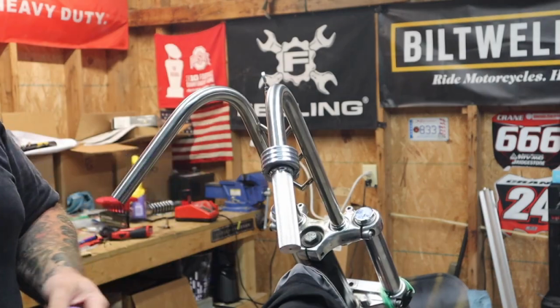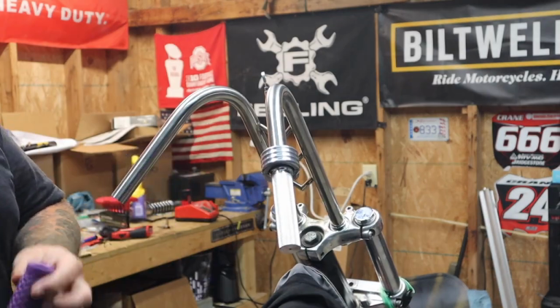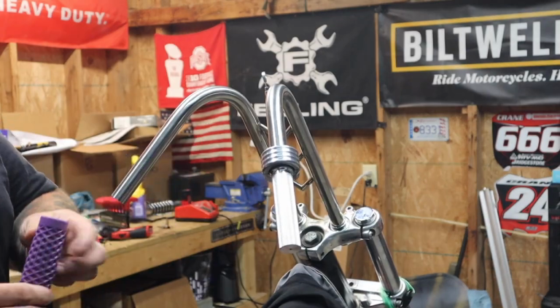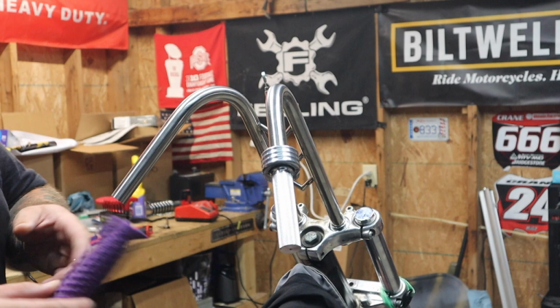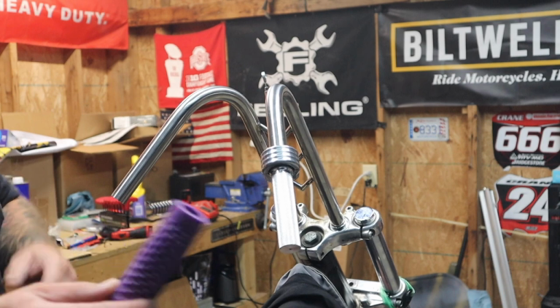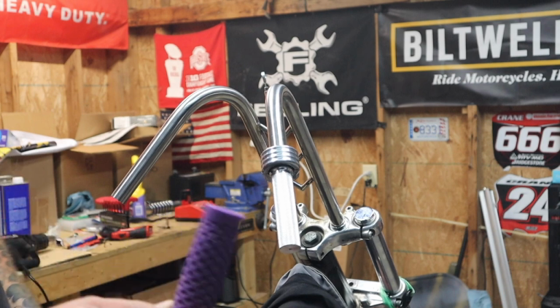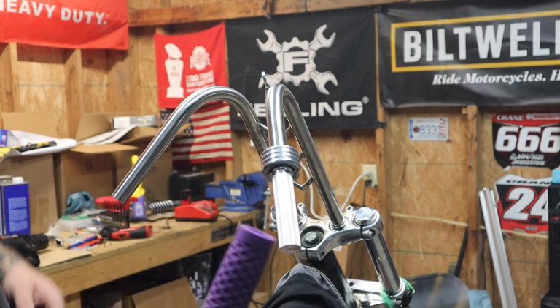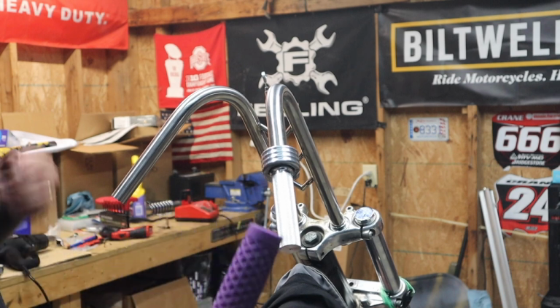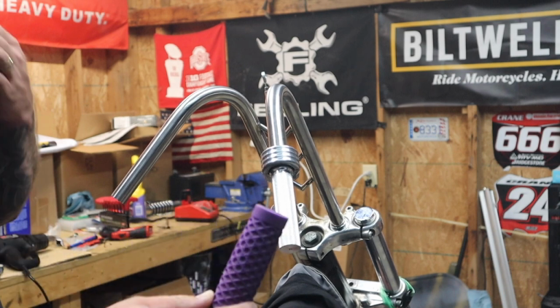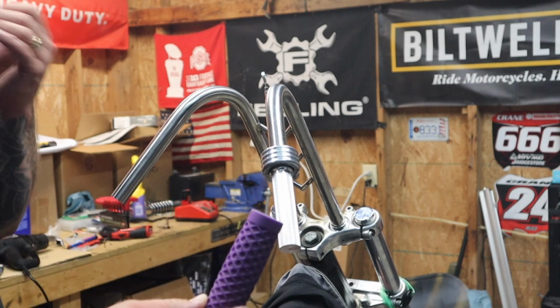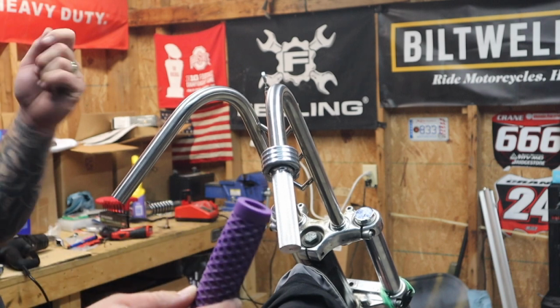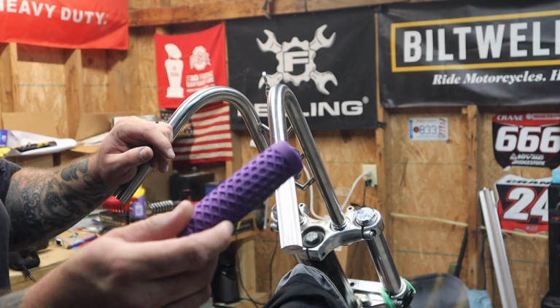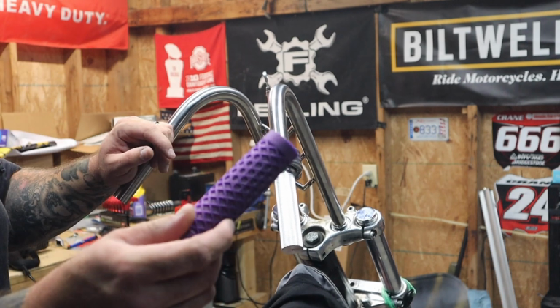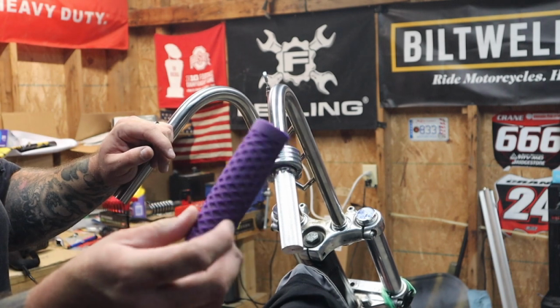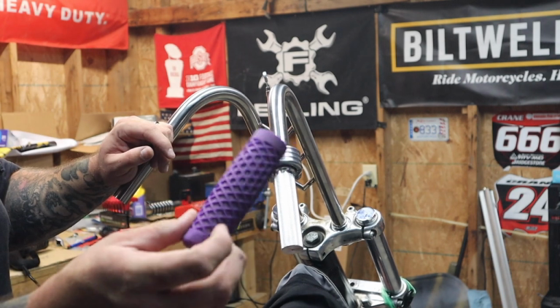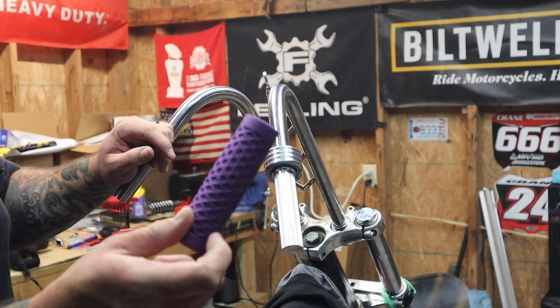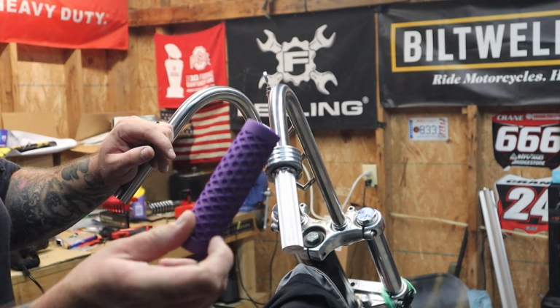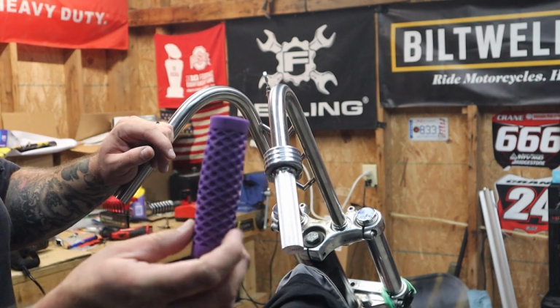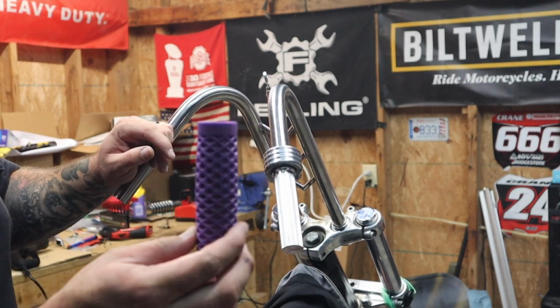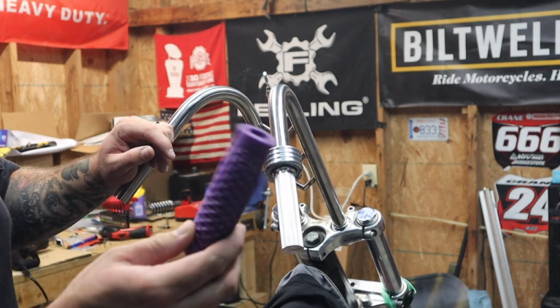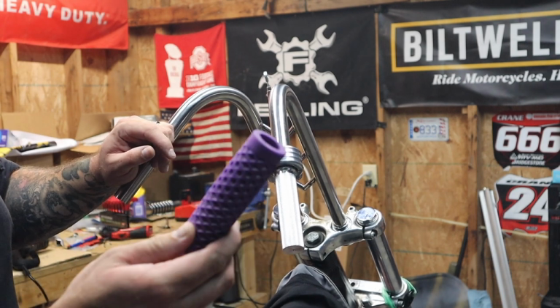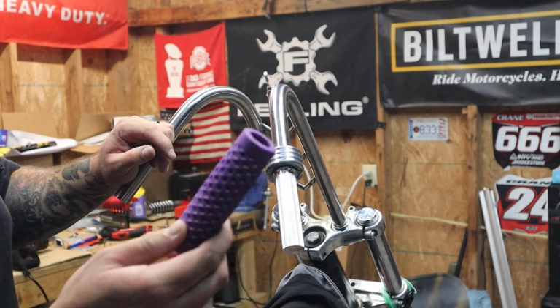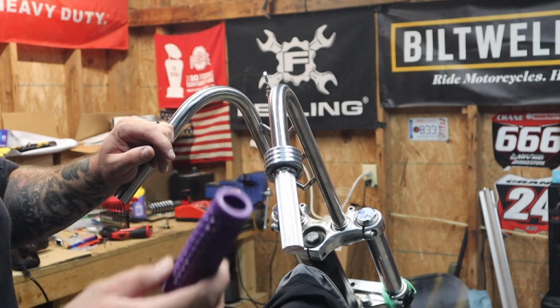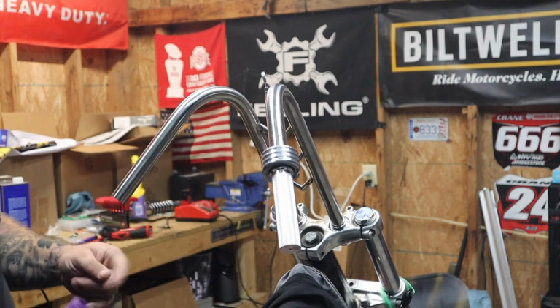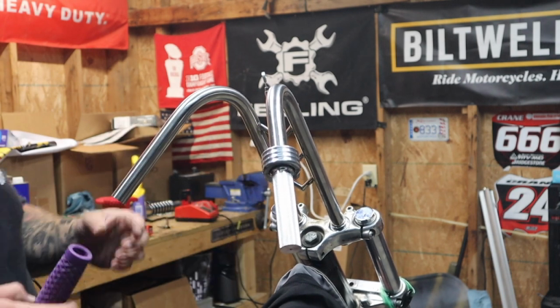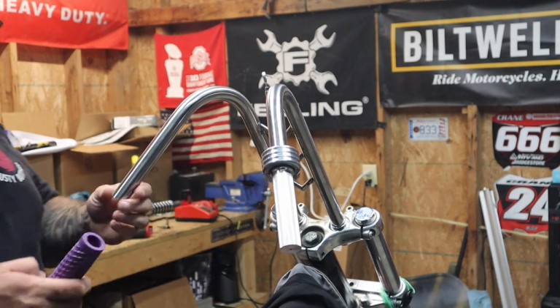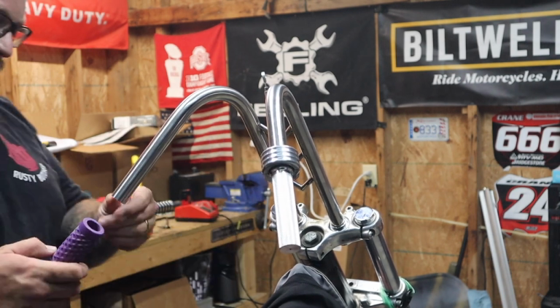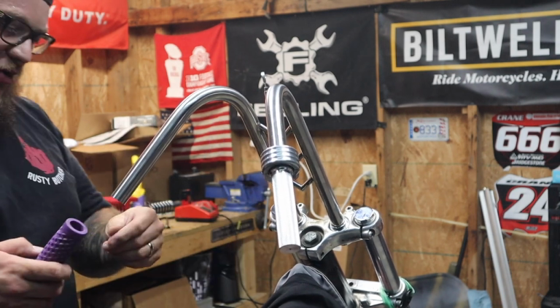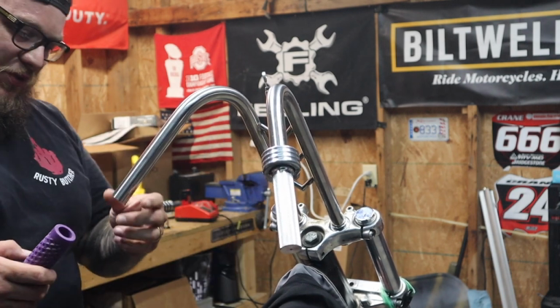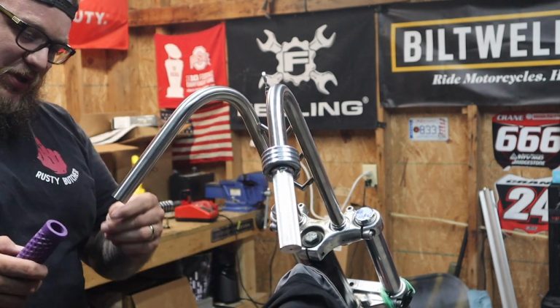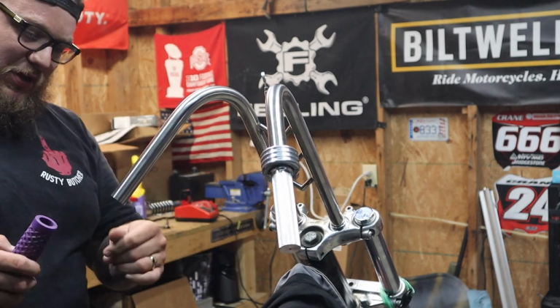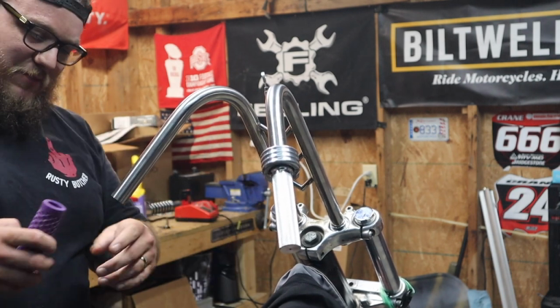These are the grips I'm using — Purple Vans grips, pretty sweet. I'm going with the whole purple theme again.